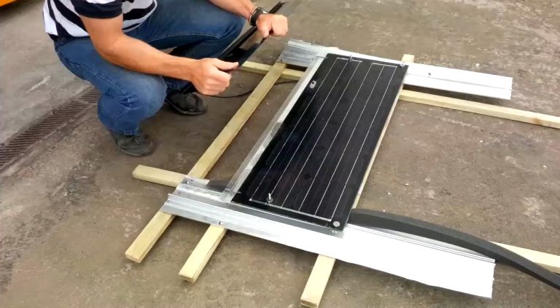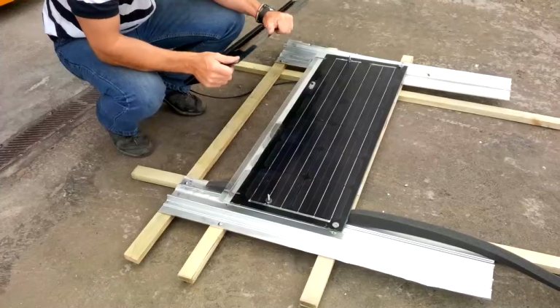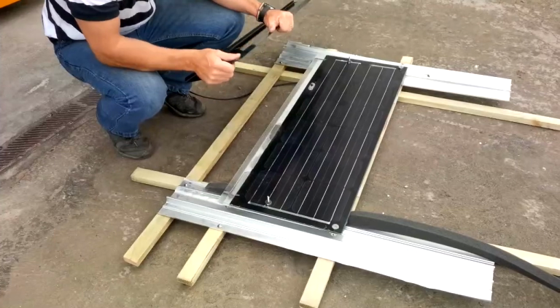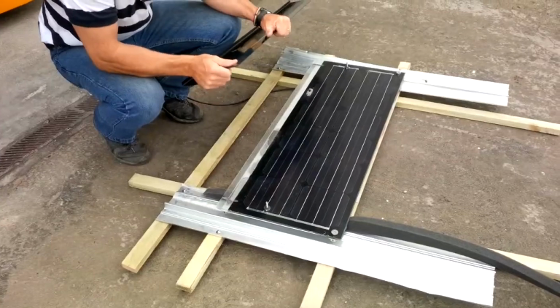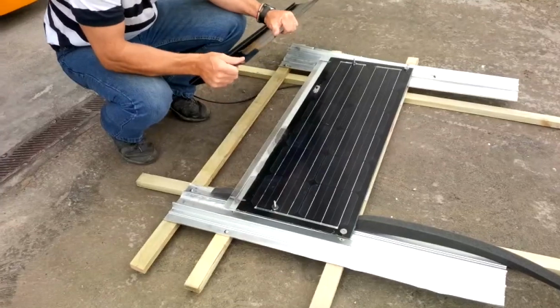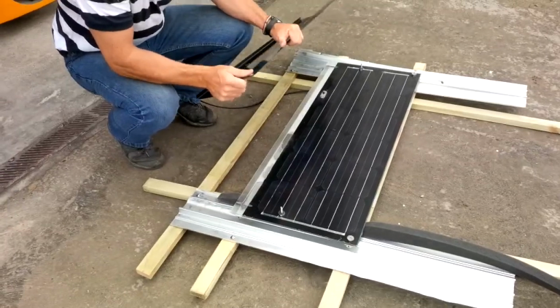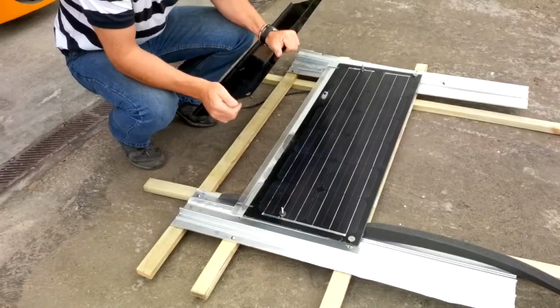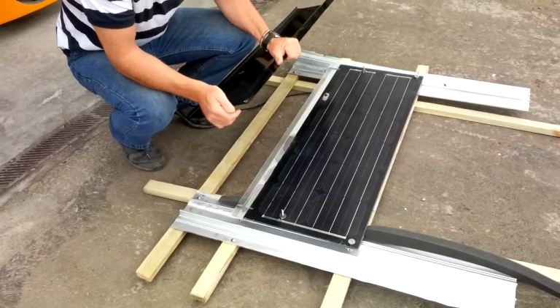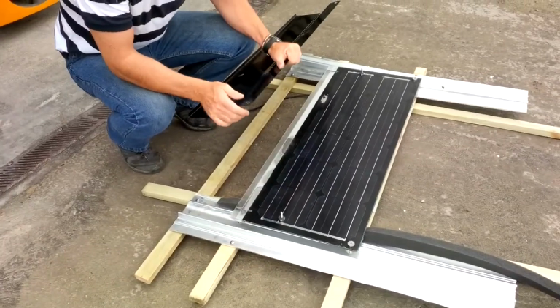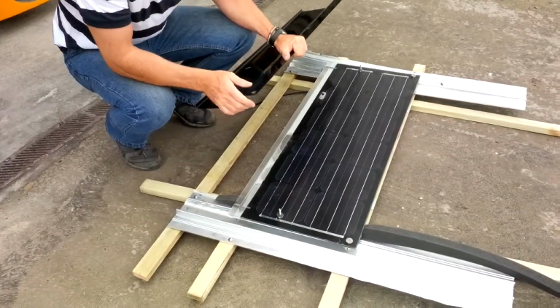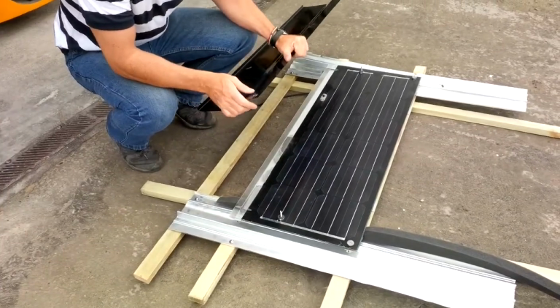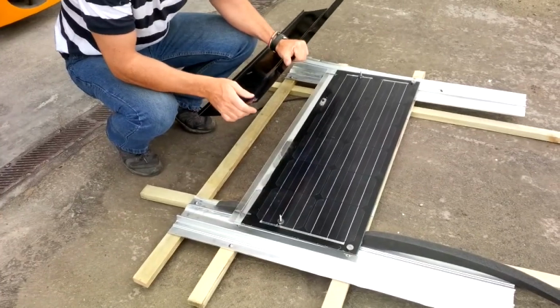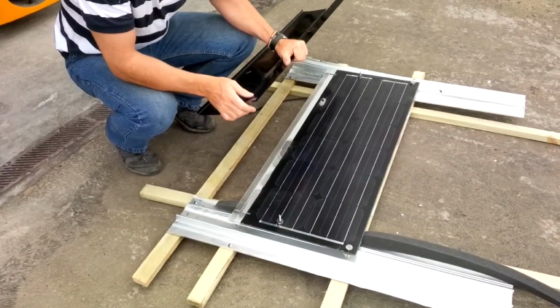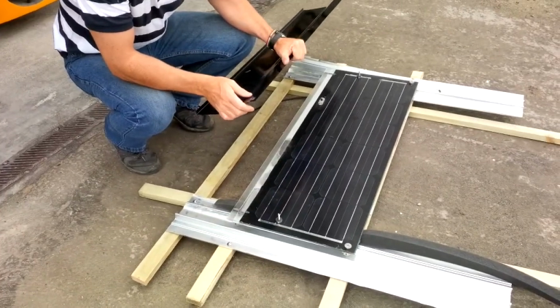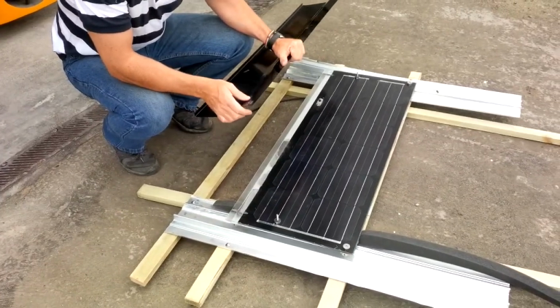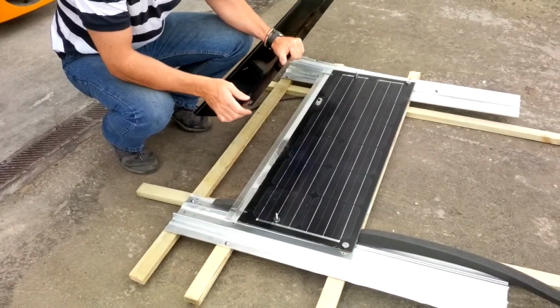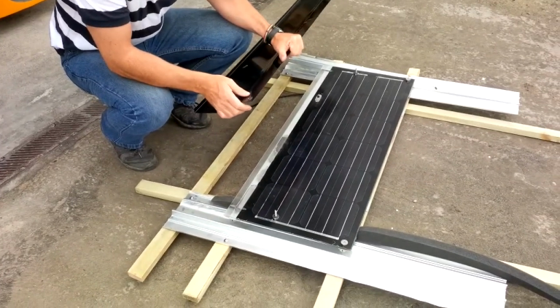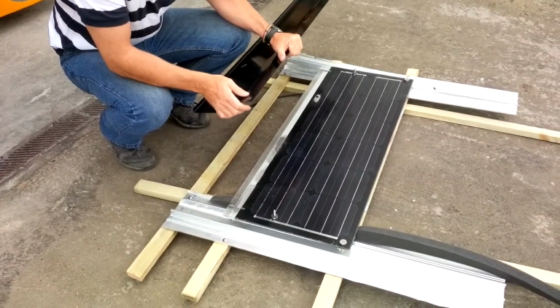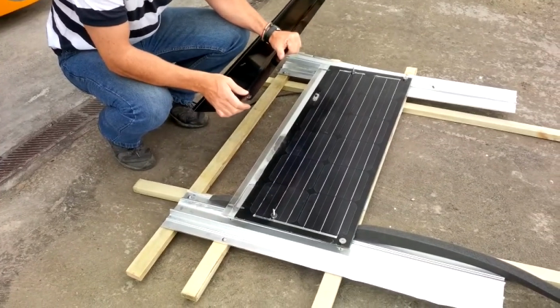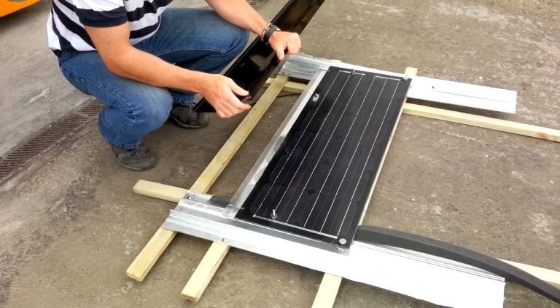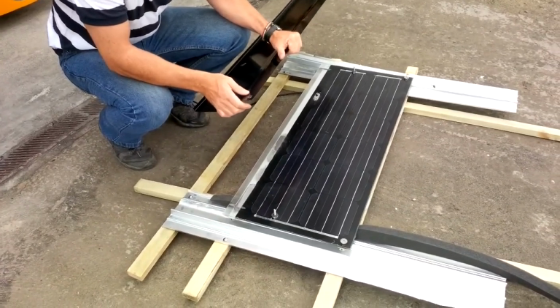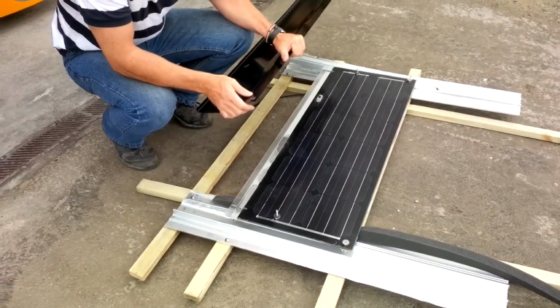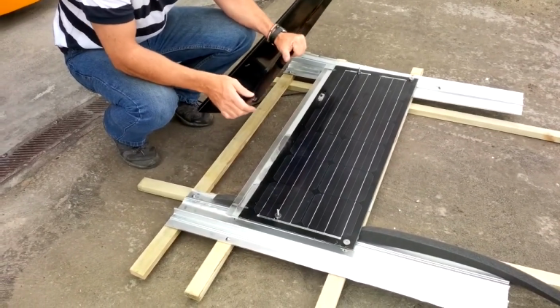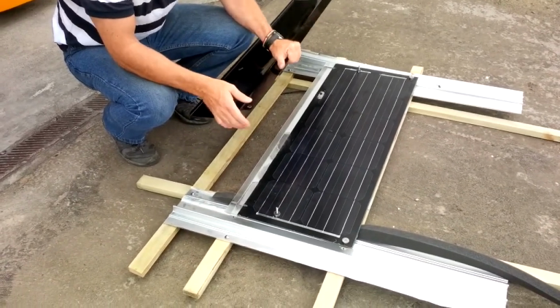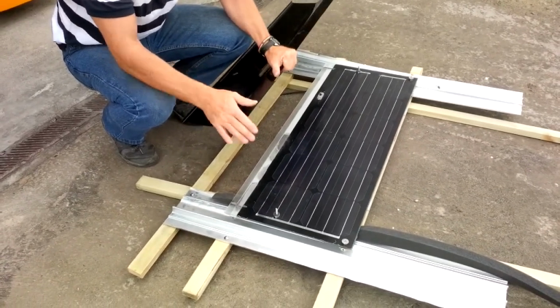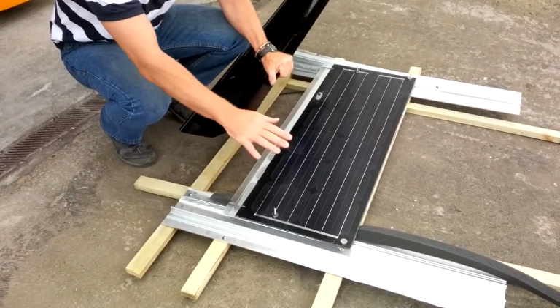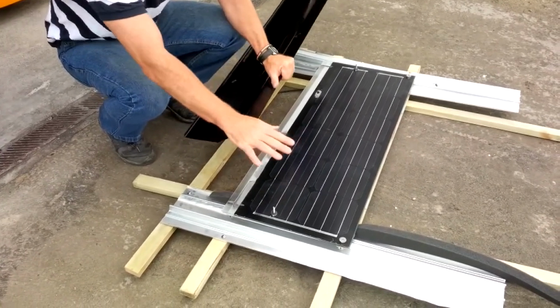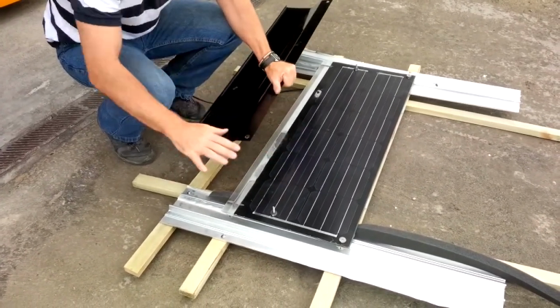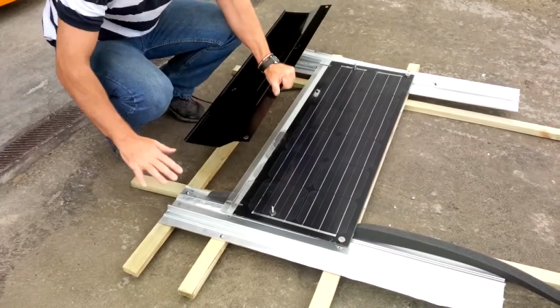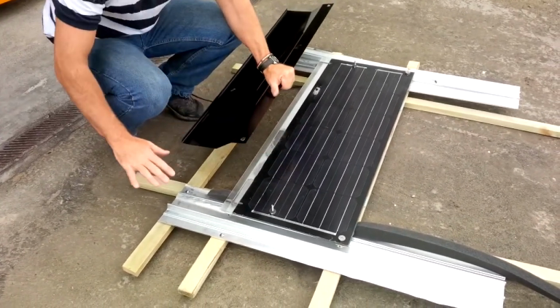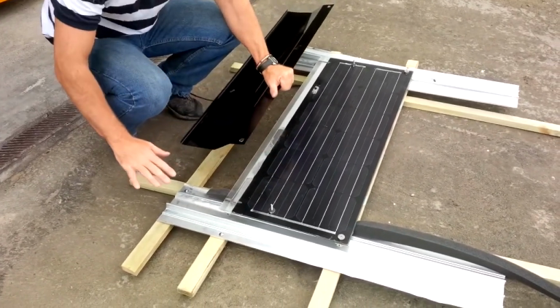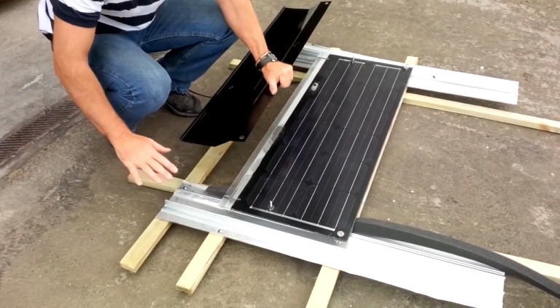Hi Thomas. Just going over what we talked about yesterday. I'll just show you what happens at the top.